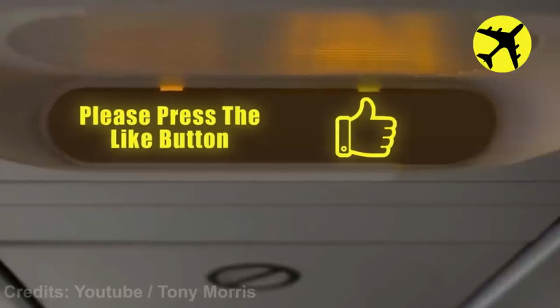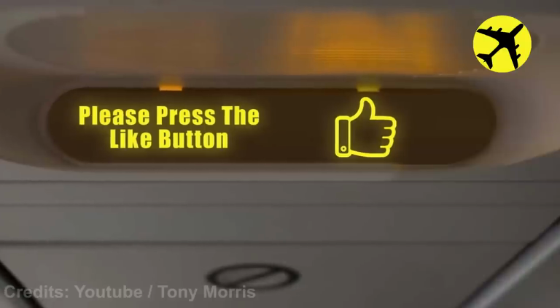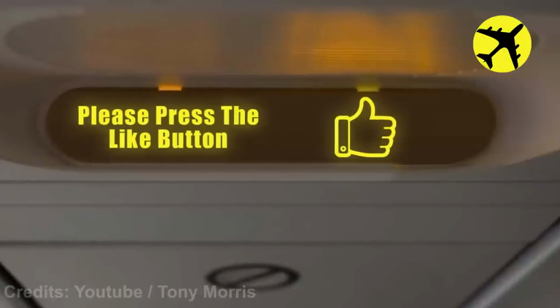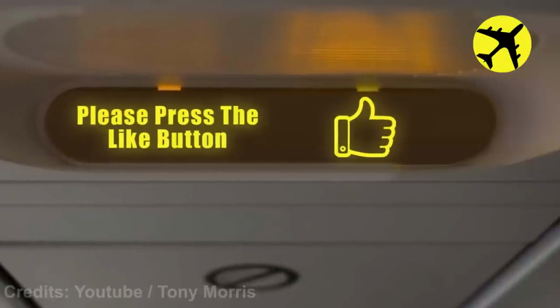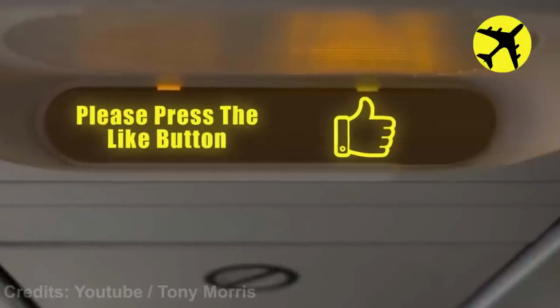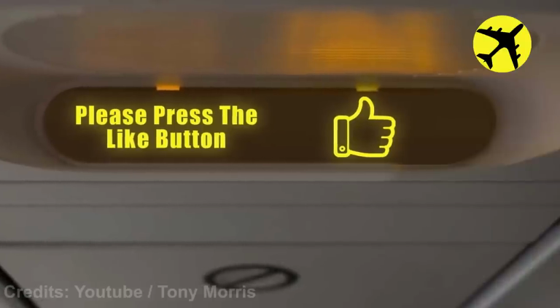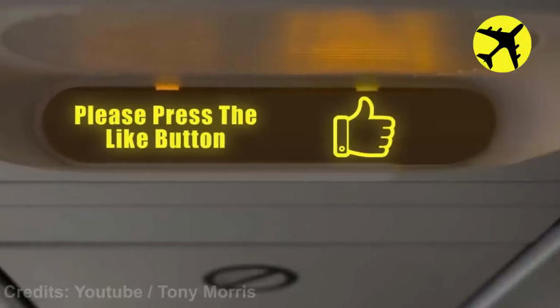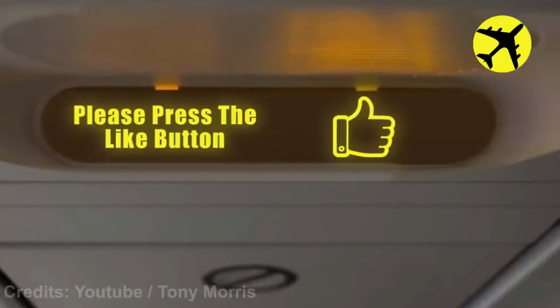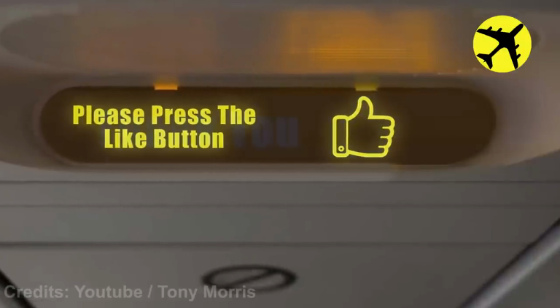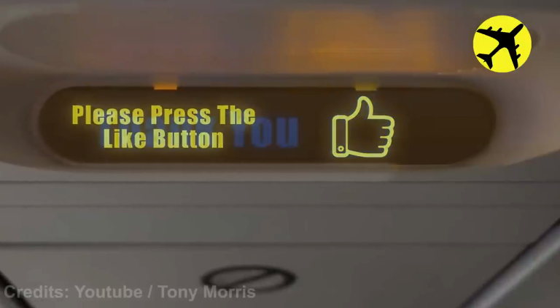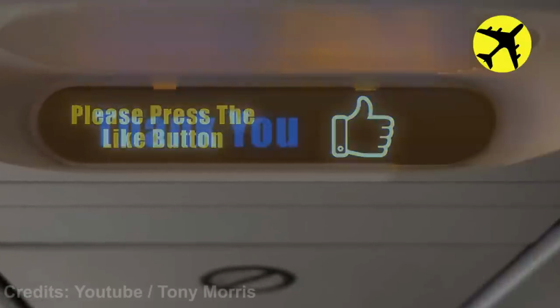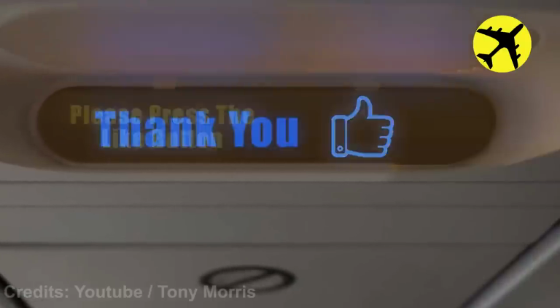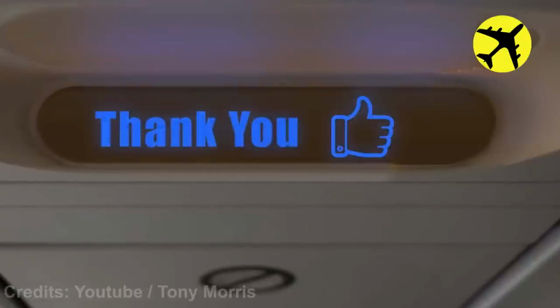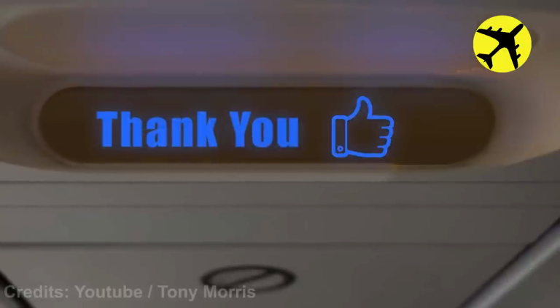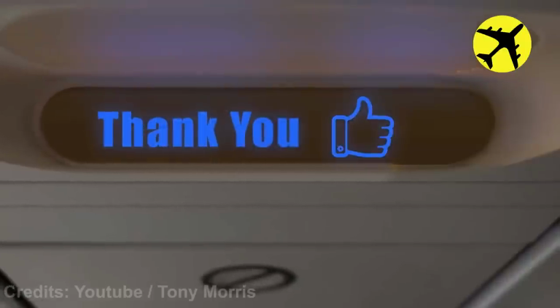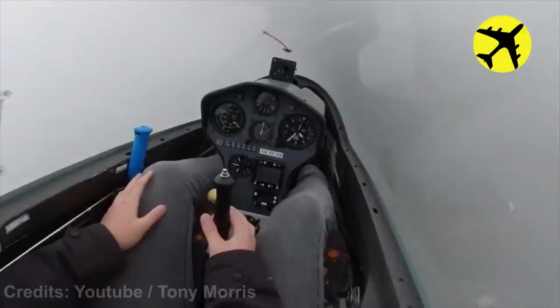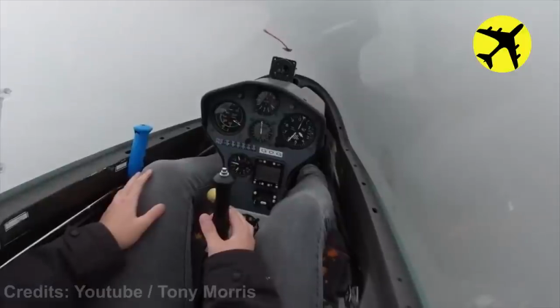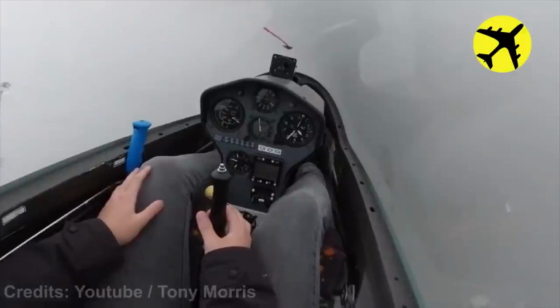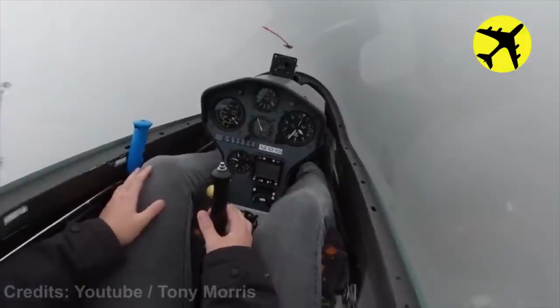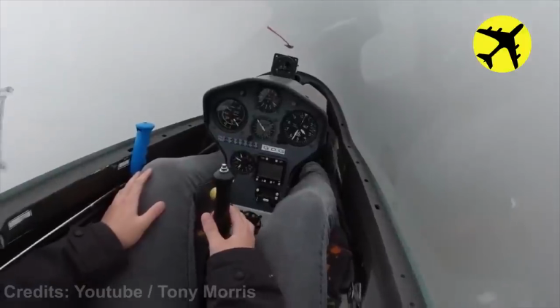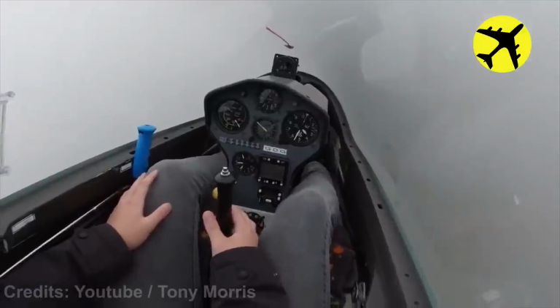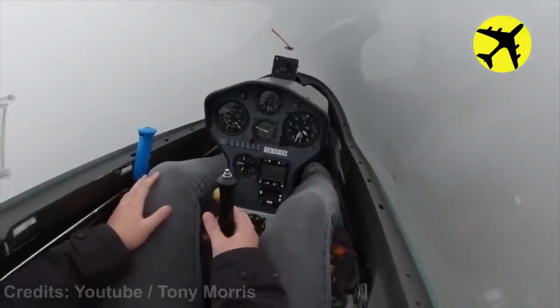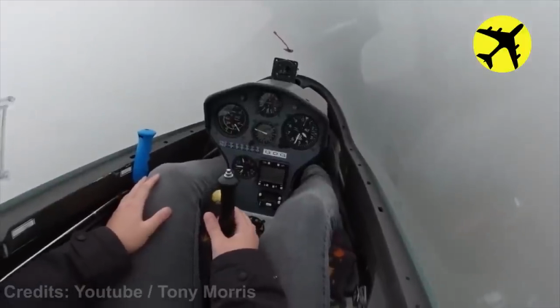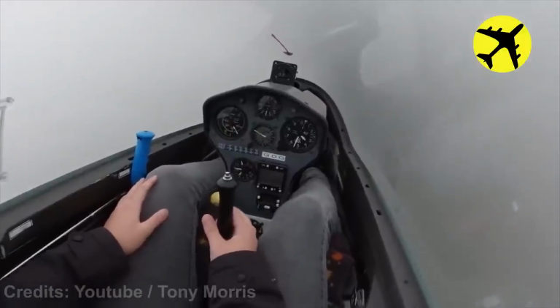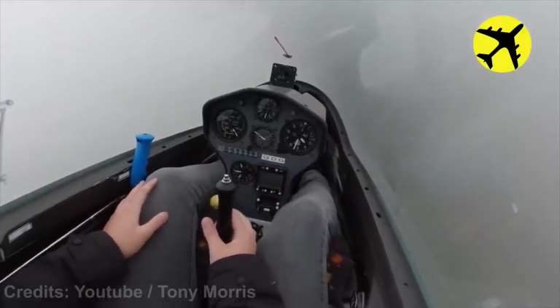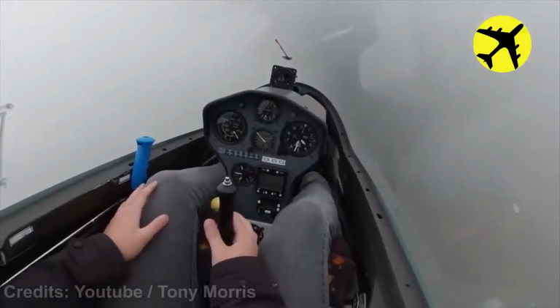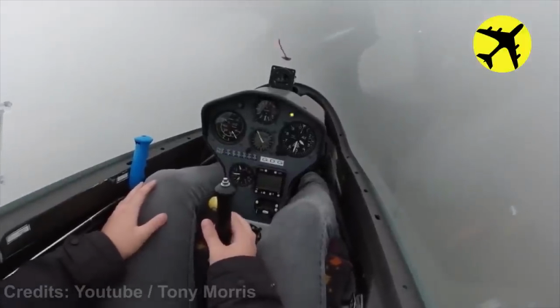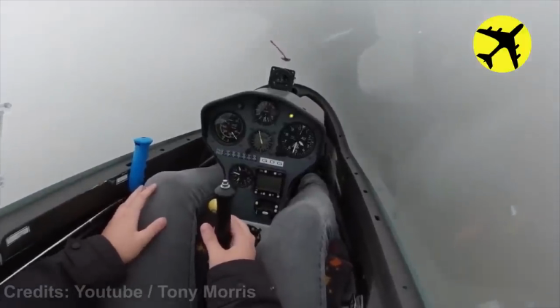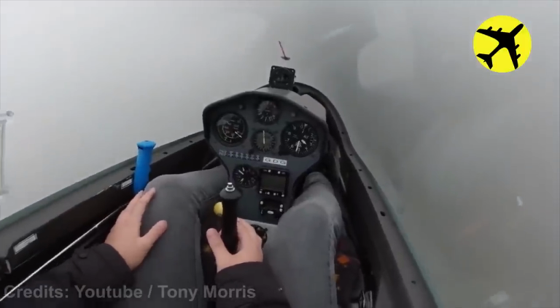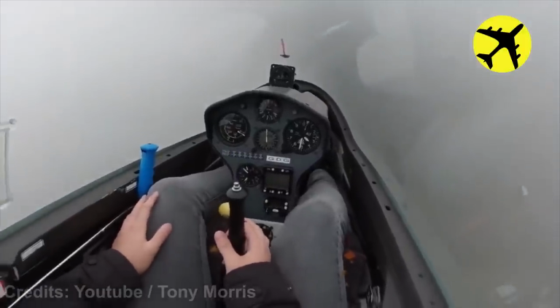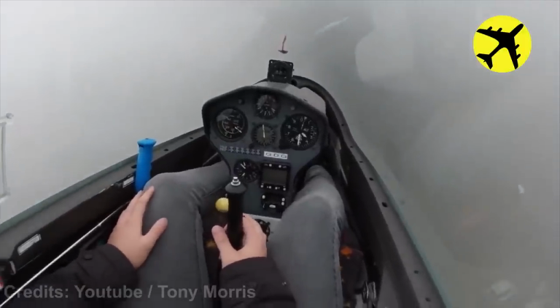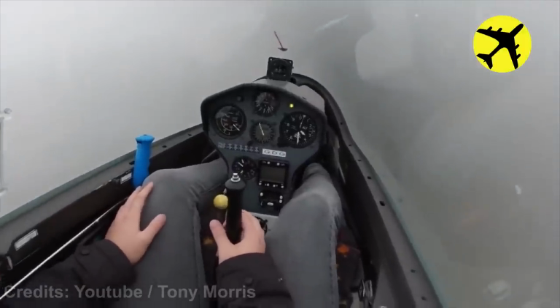This pilot almost crashes to the ground after flying into instrument meteorological conditions.